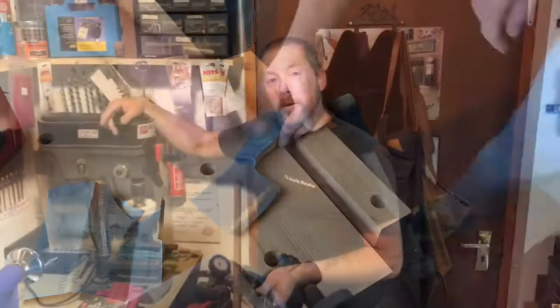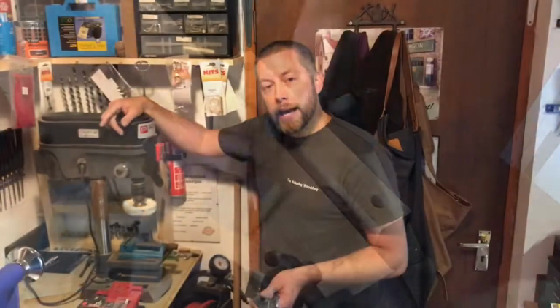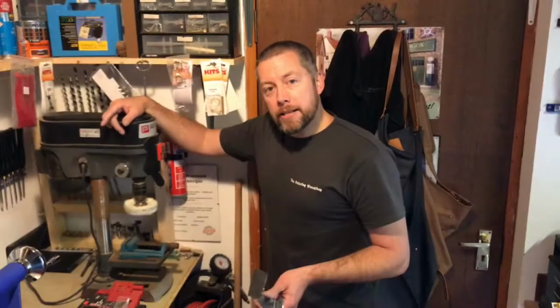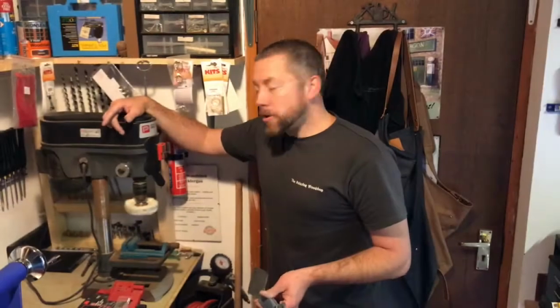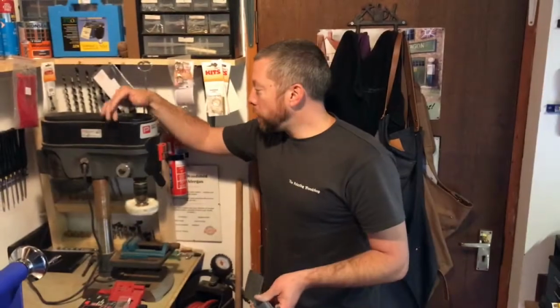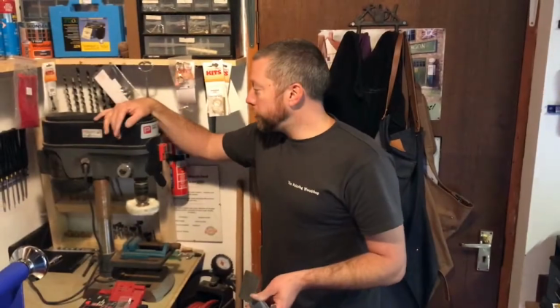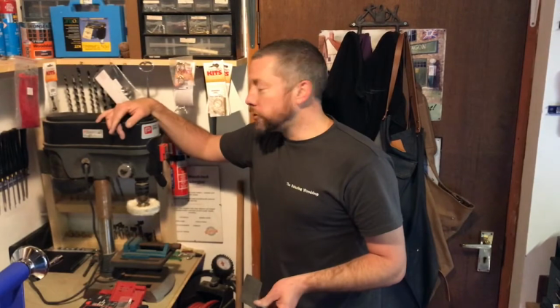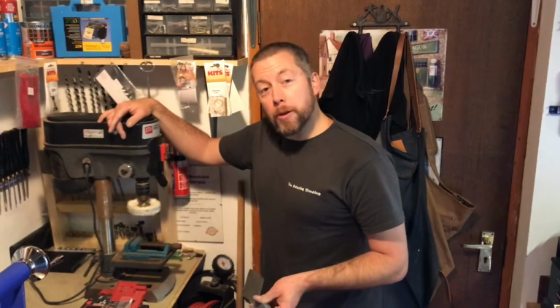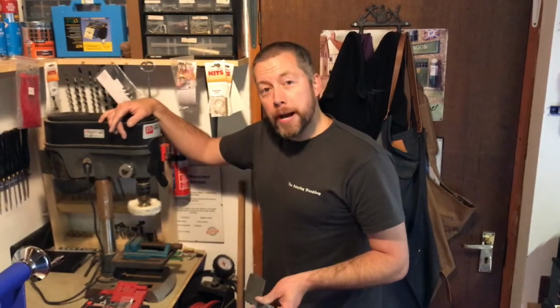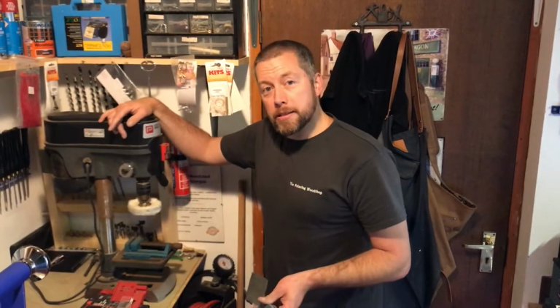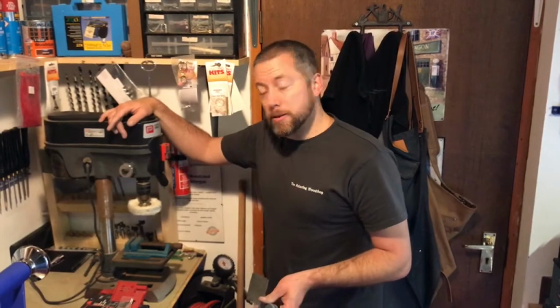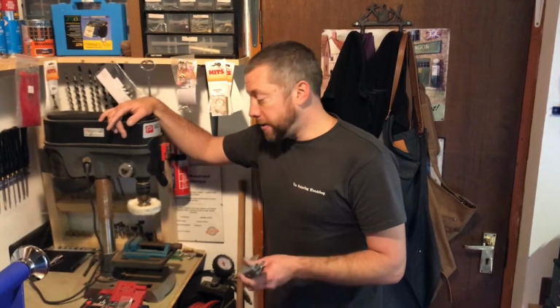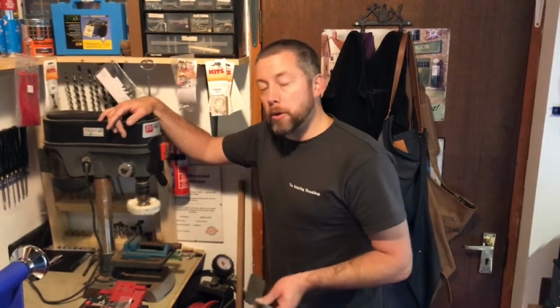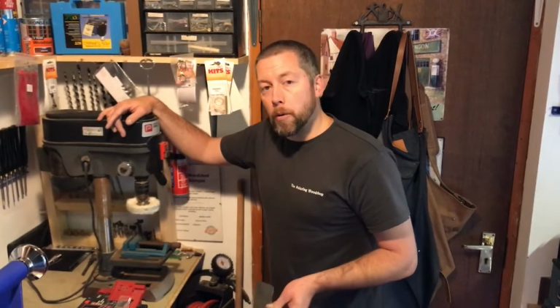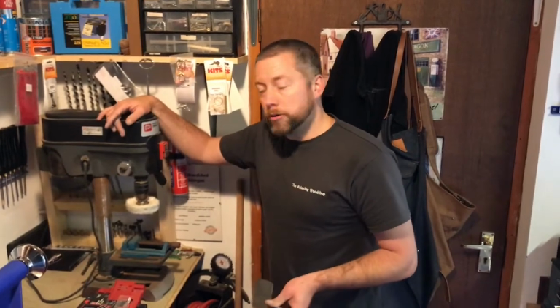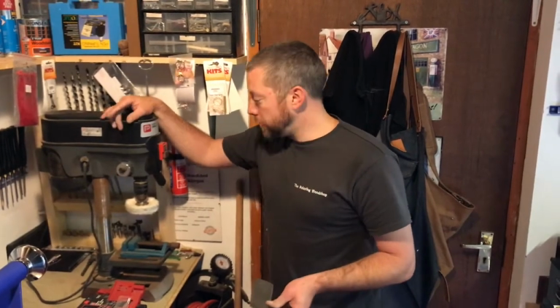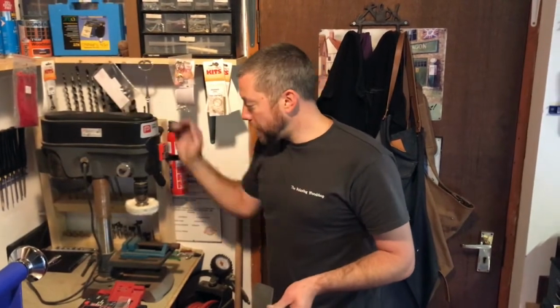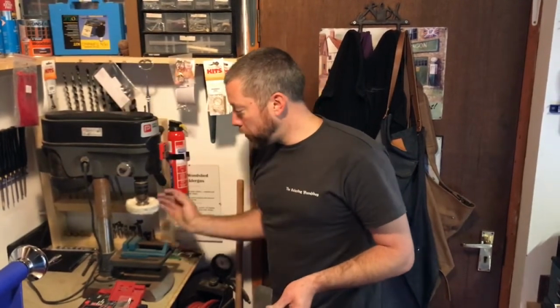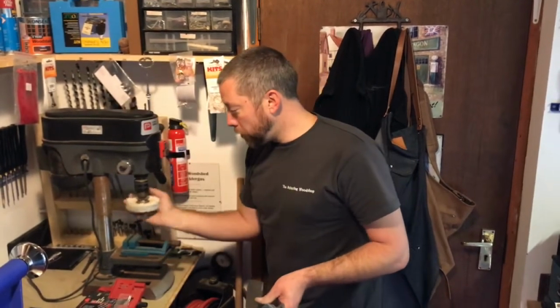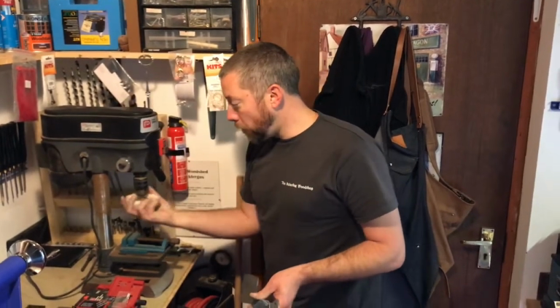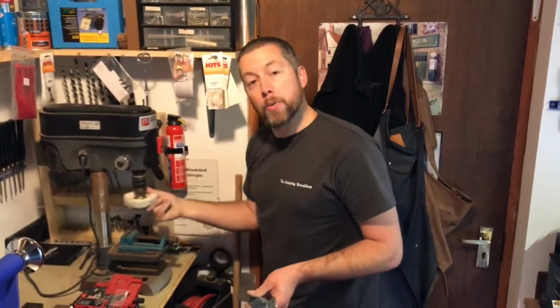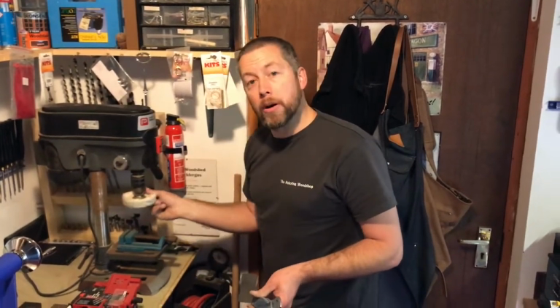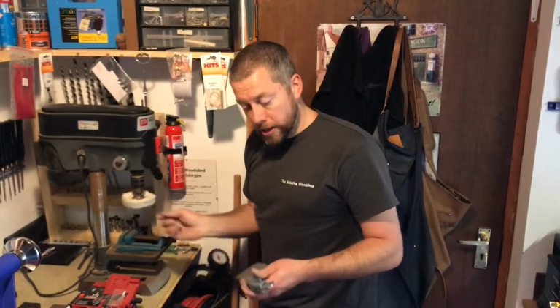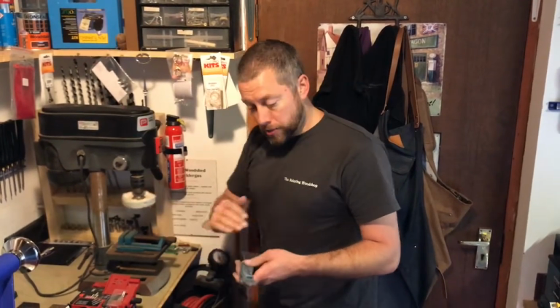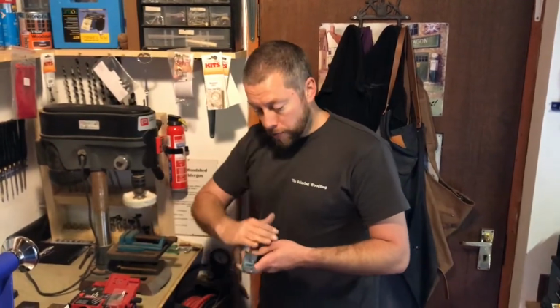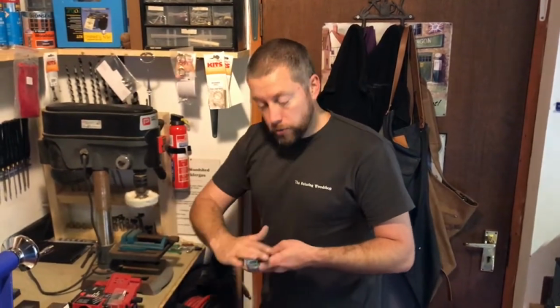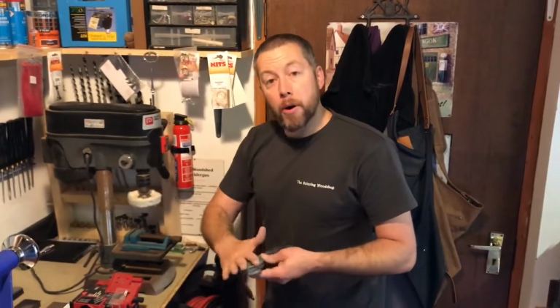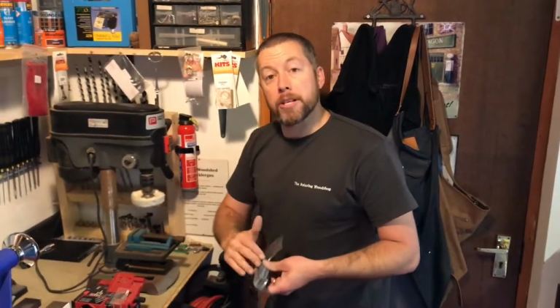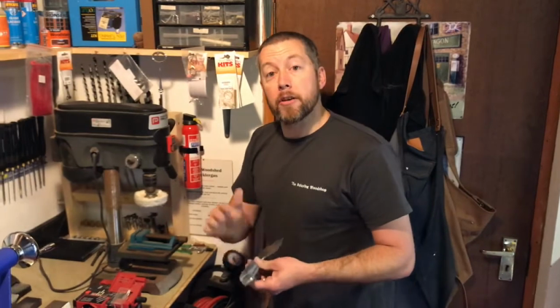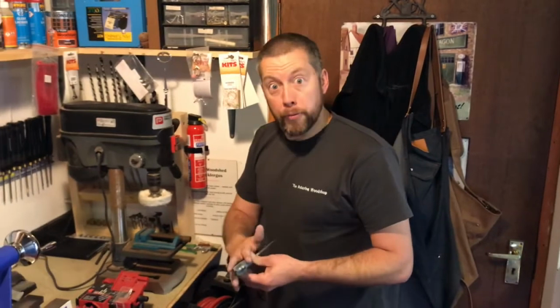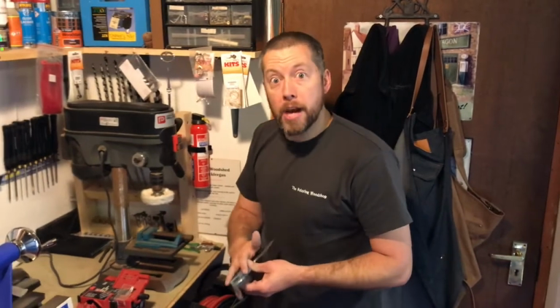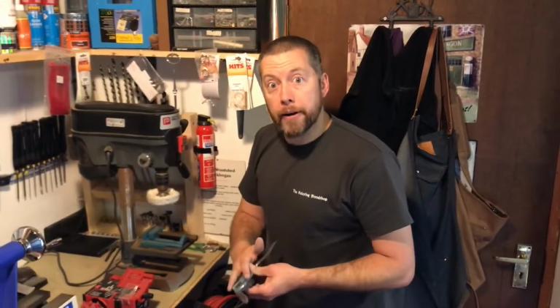Okay guys, so now we're on to the drill press — this is the wee tabletop one — and we'll put the polishing wheel on. Now we're just going to polish this up before the lacquer.